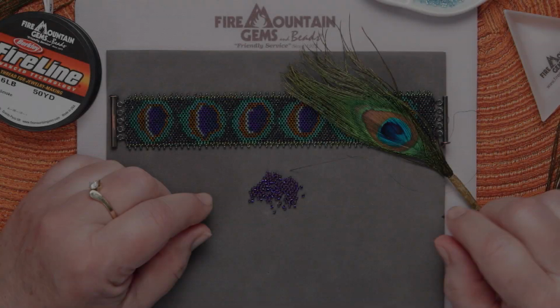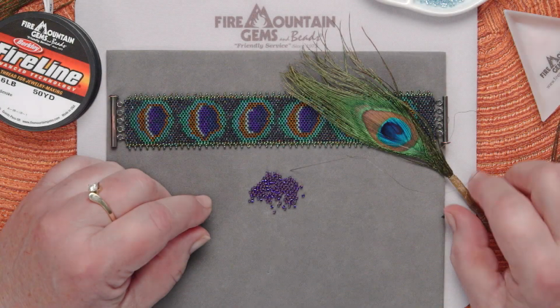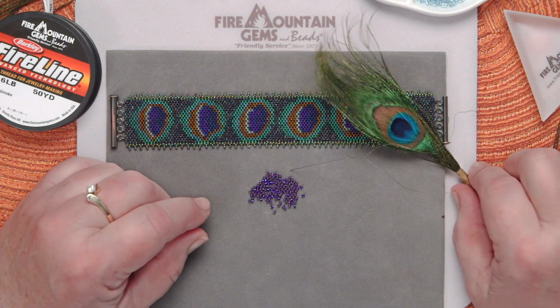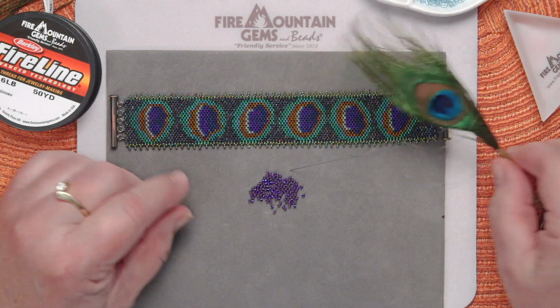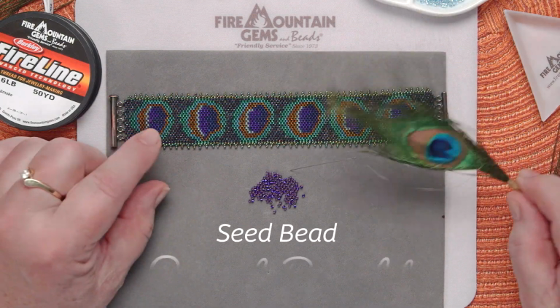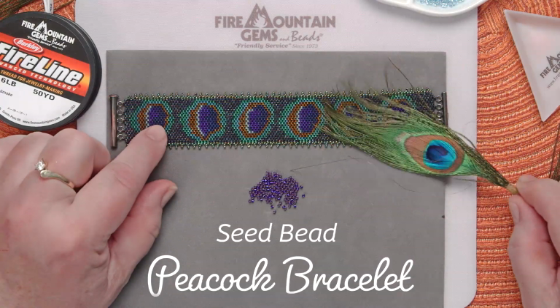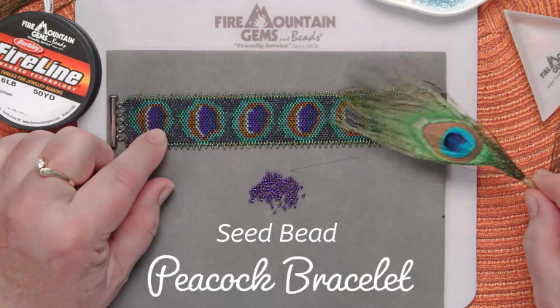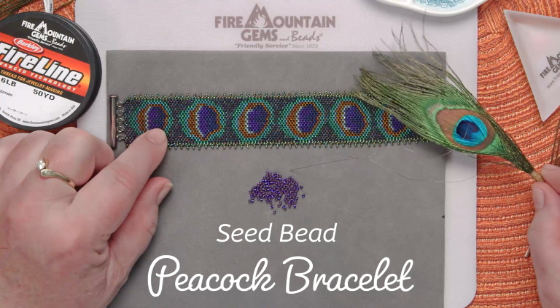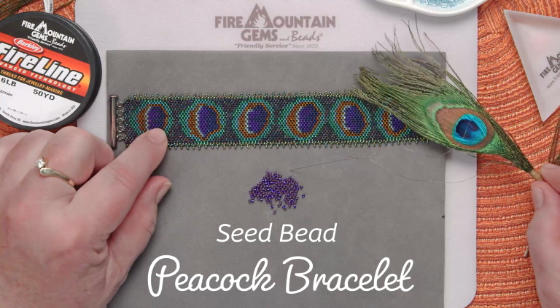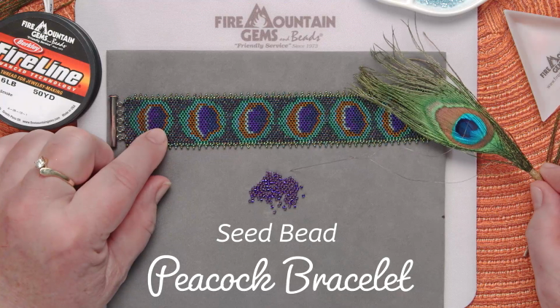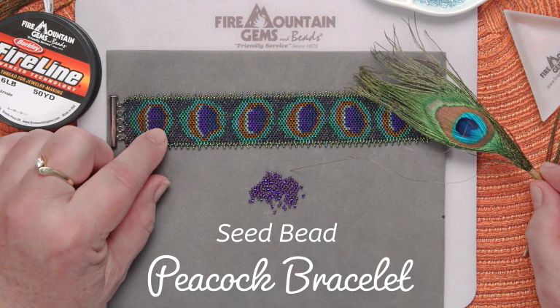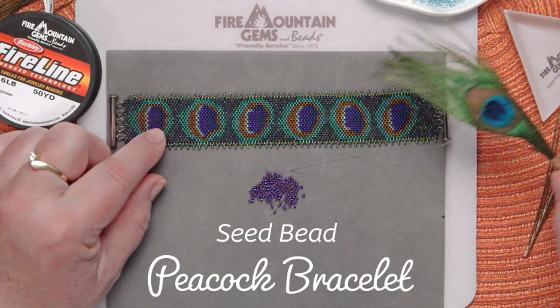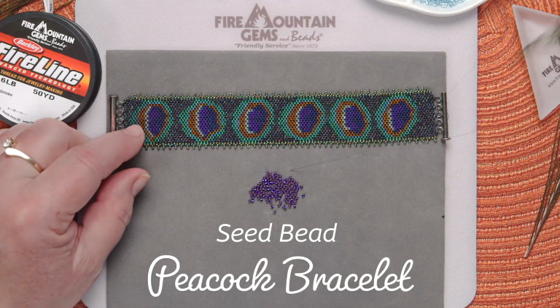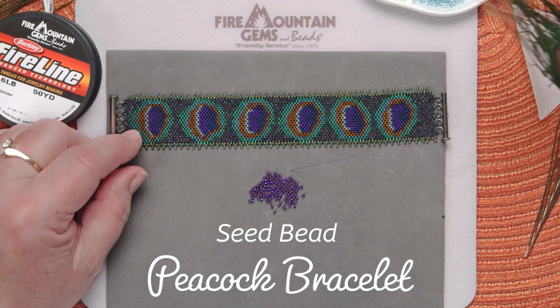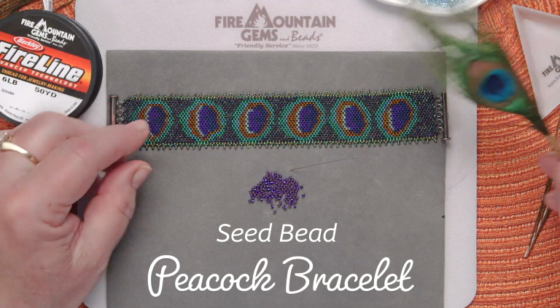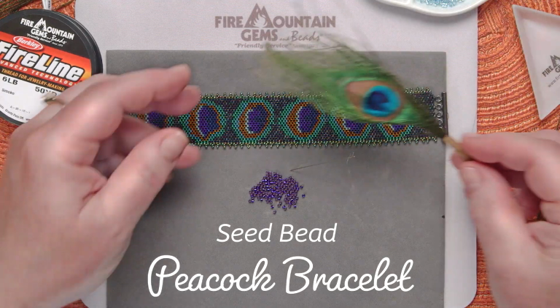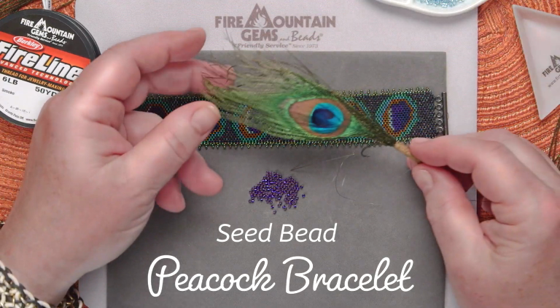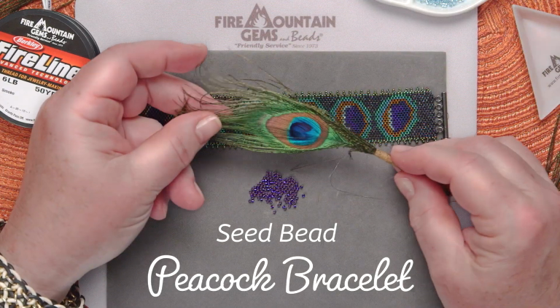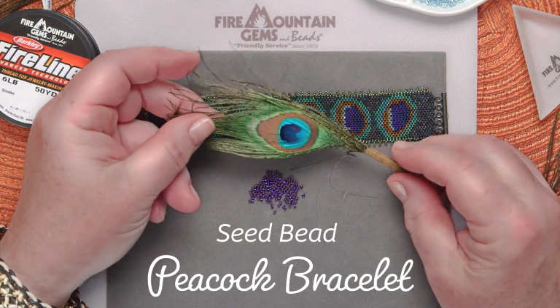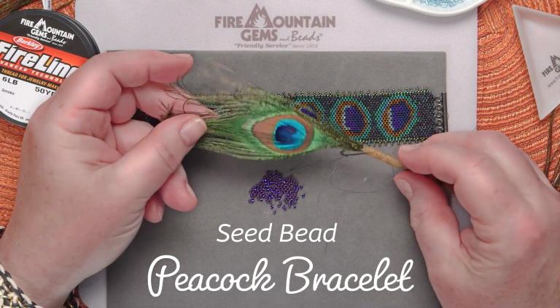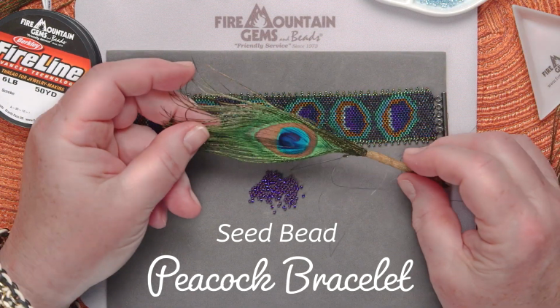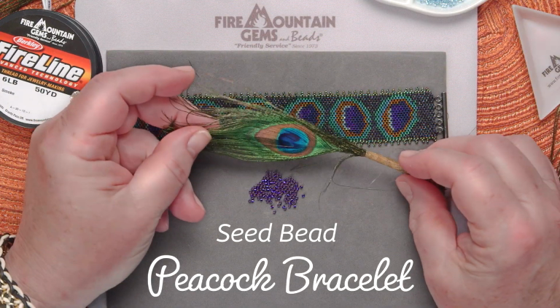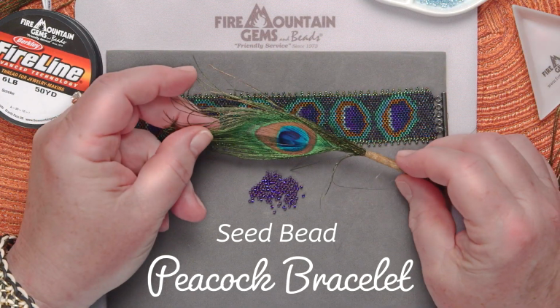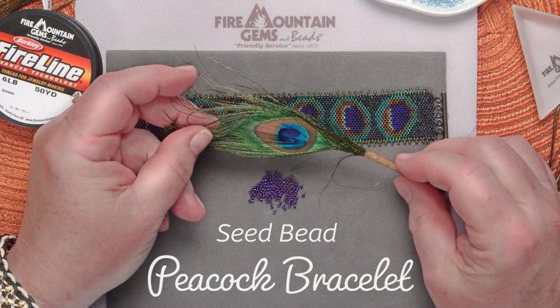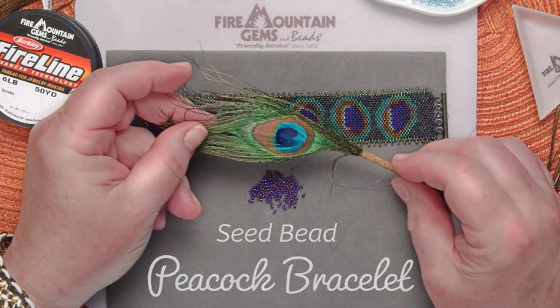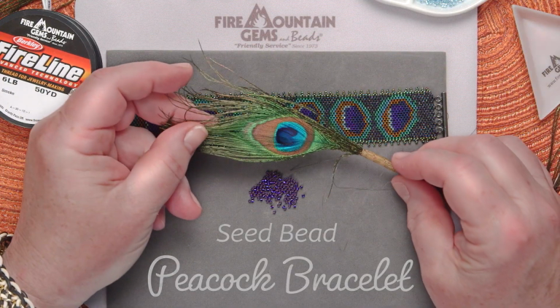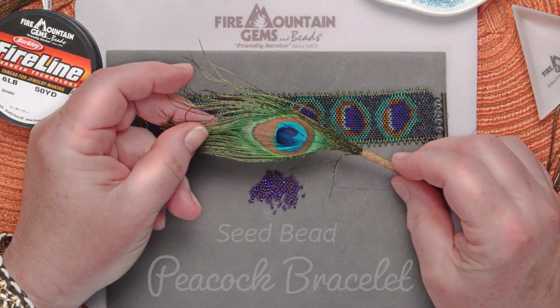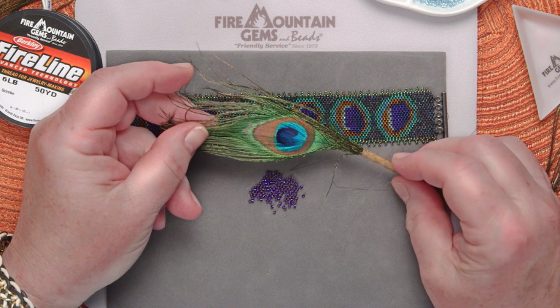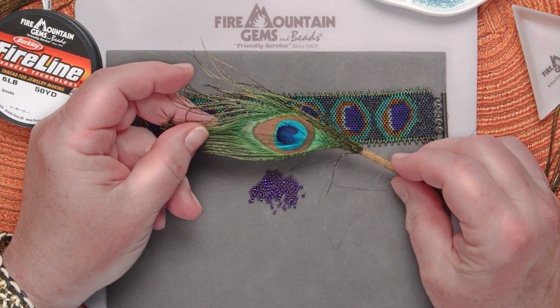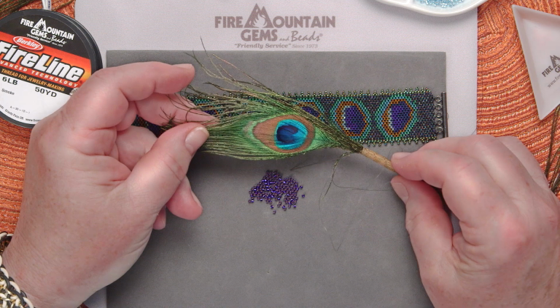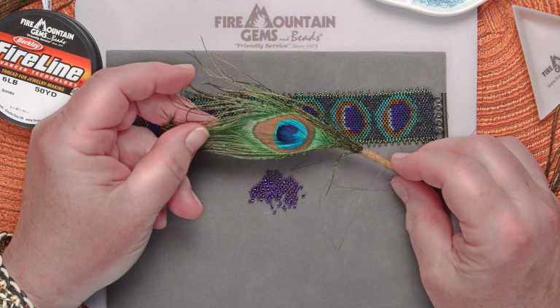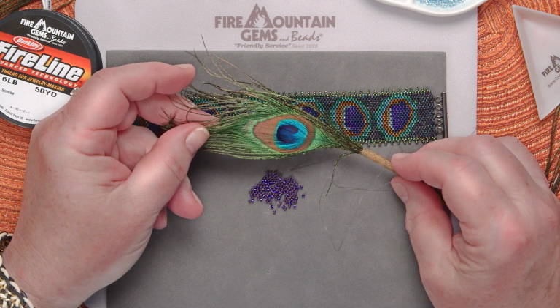Hi! We've had lots of comments on this bracelet, so we're going to show you how. It all began with this little peacock feather.